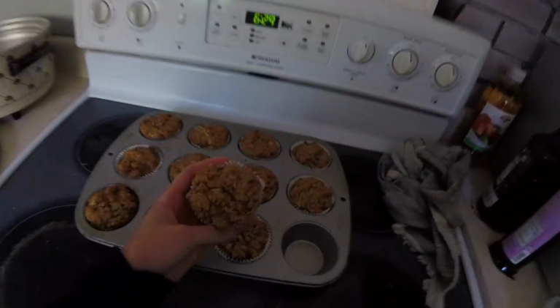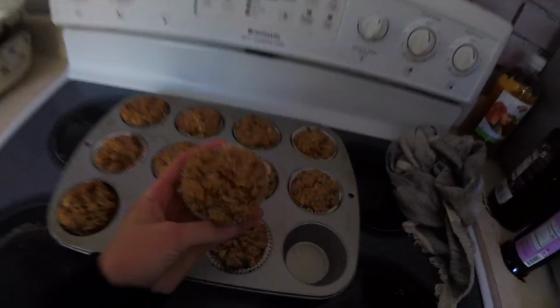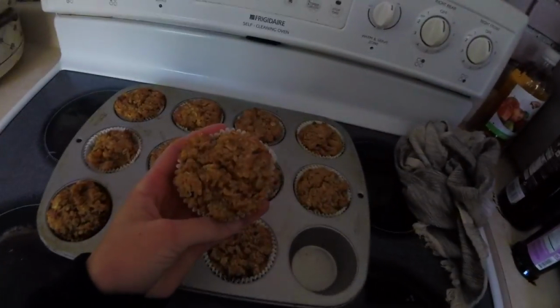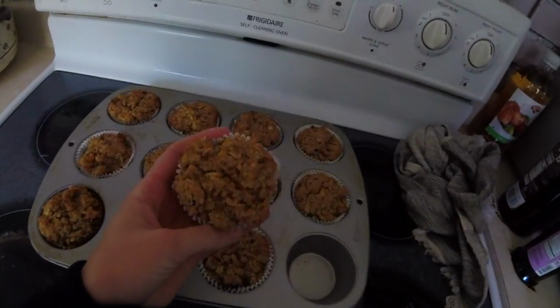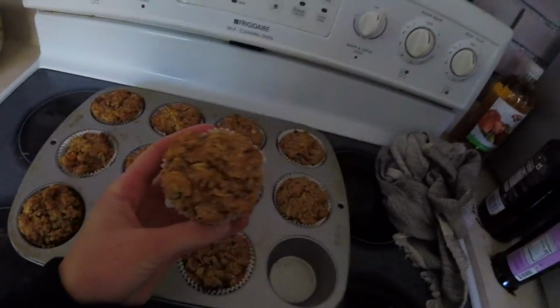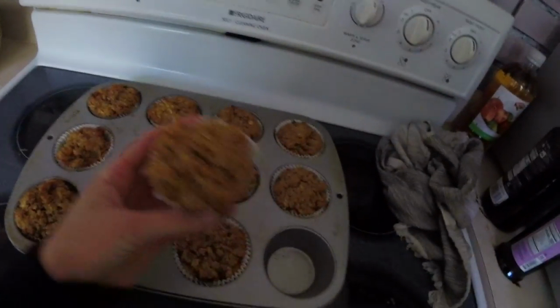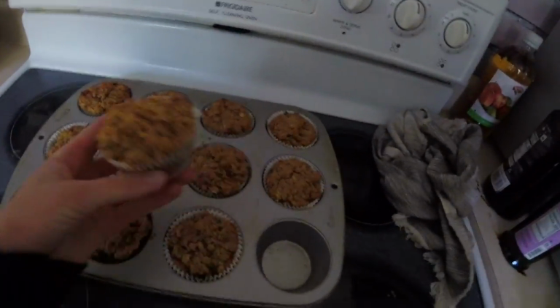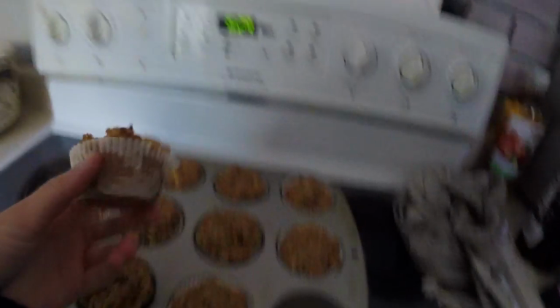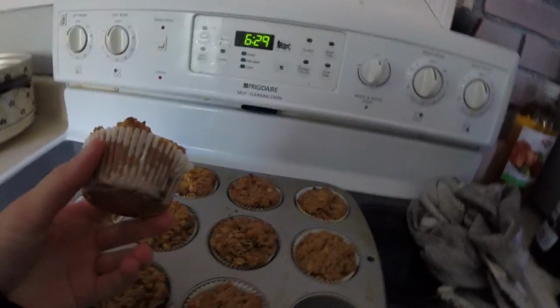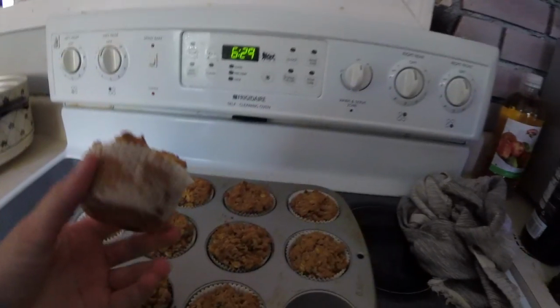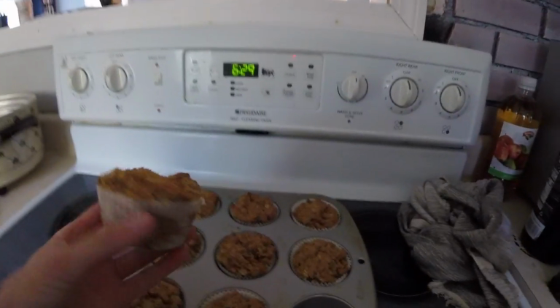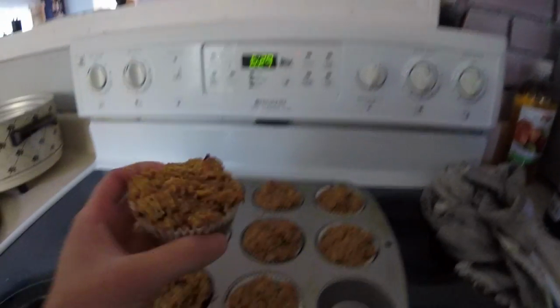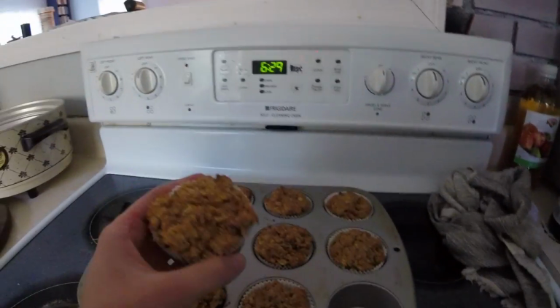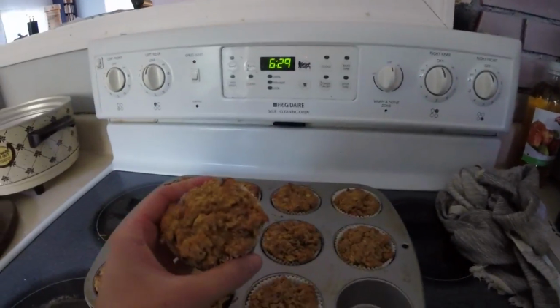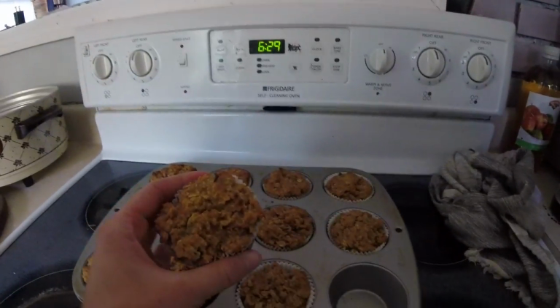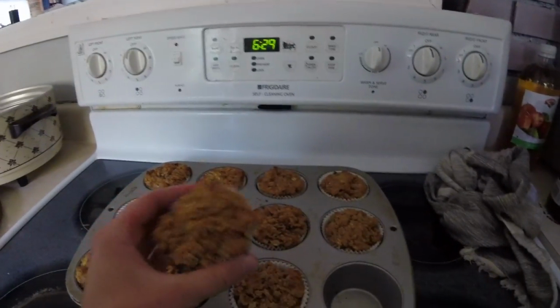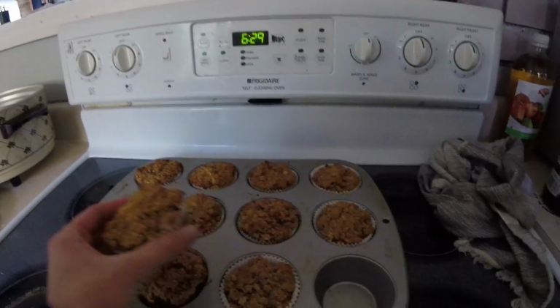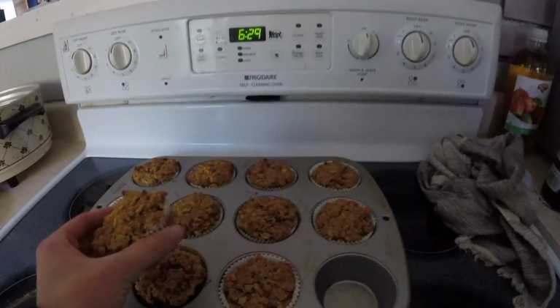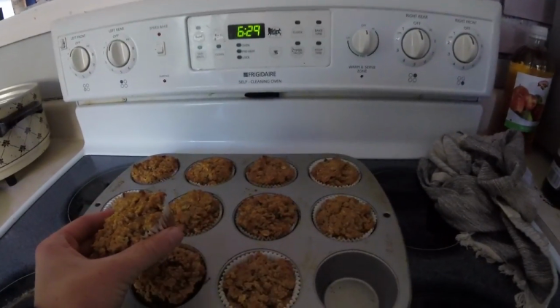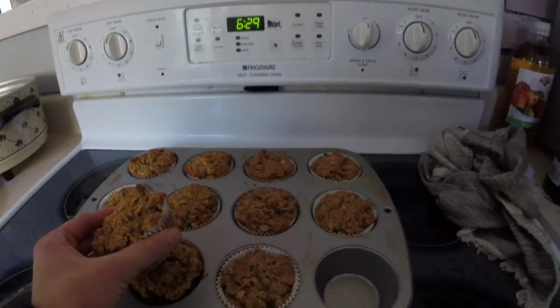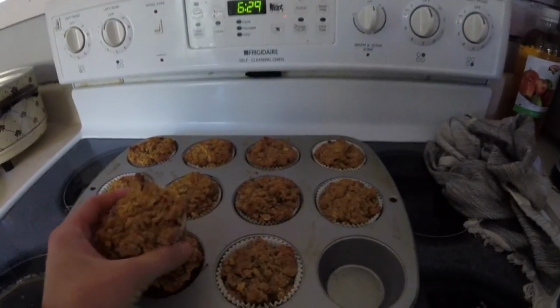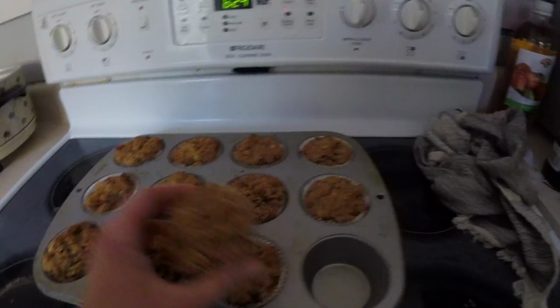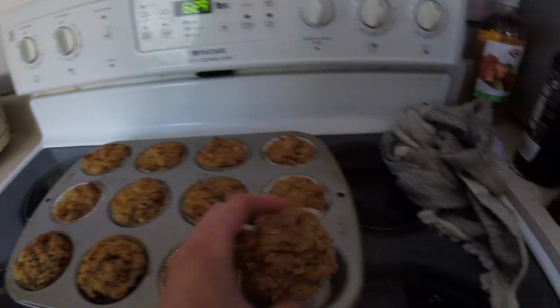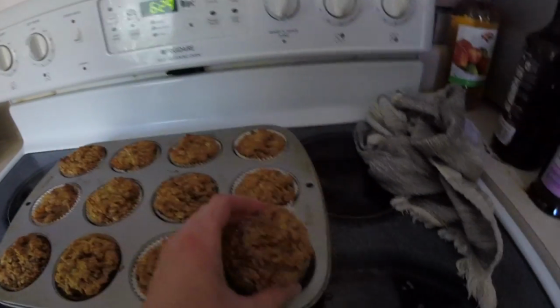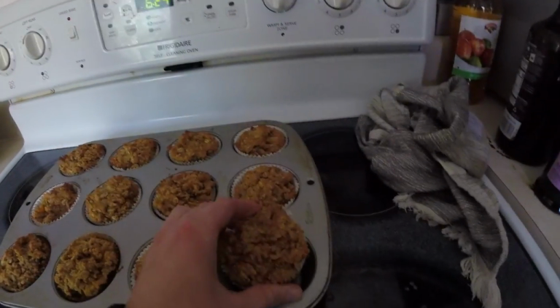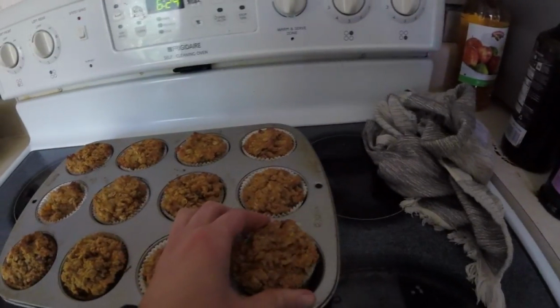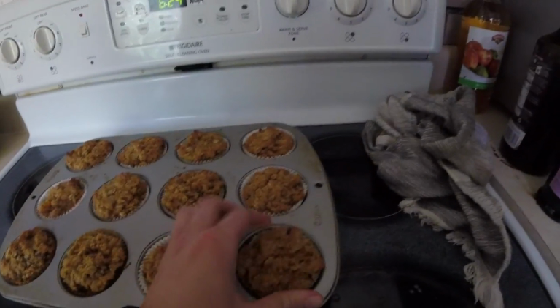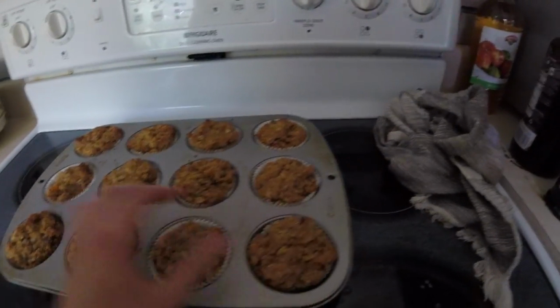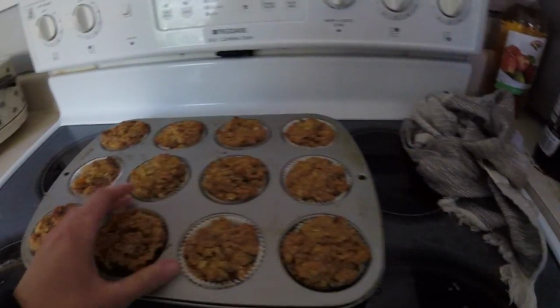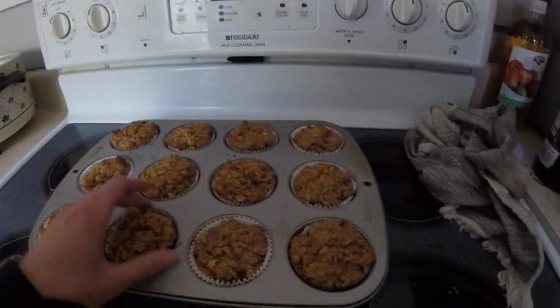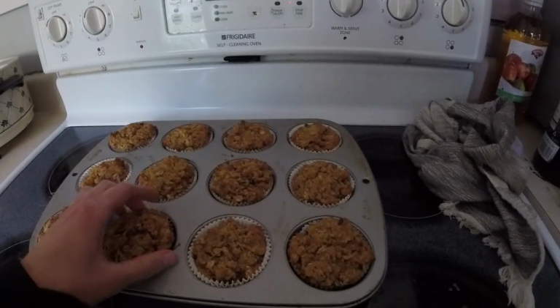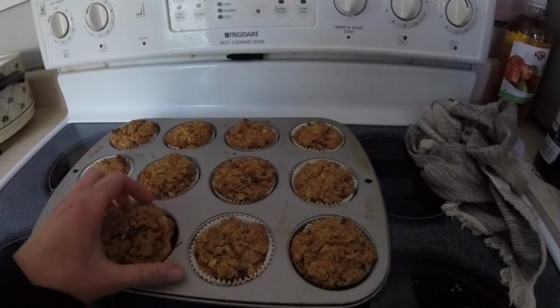Alright, so these delicious pumpkin muffins just came out of the oven from the farm share. They're really good.